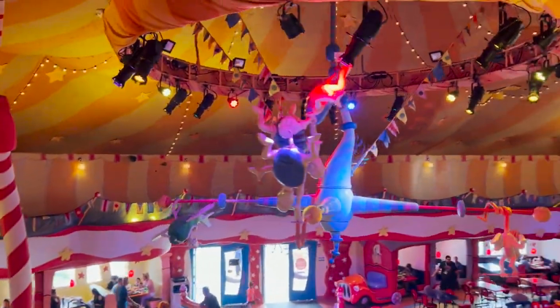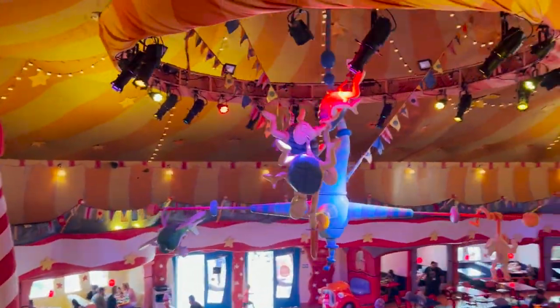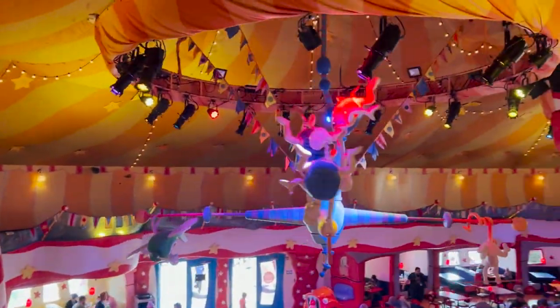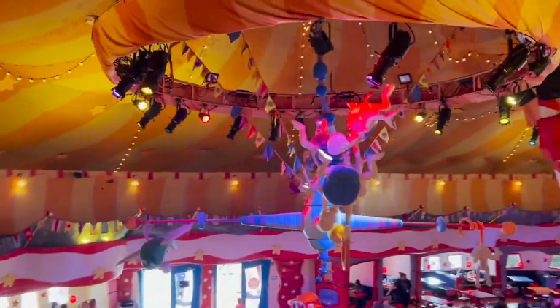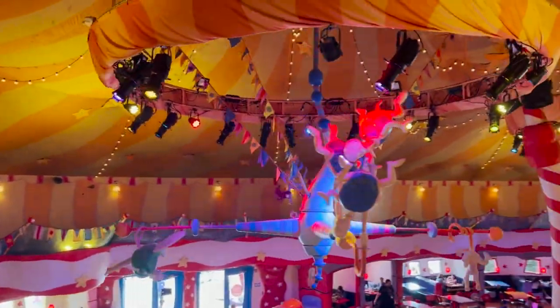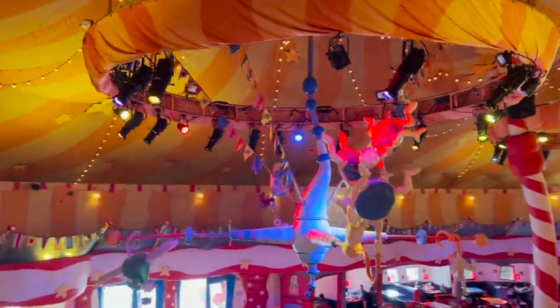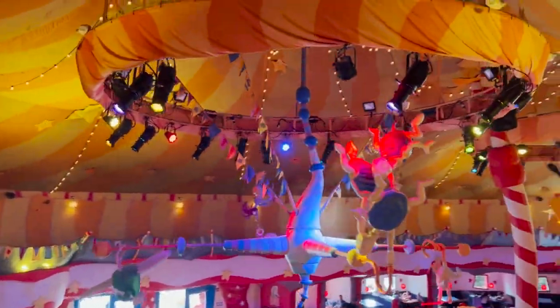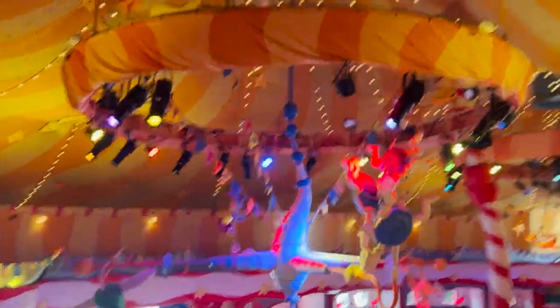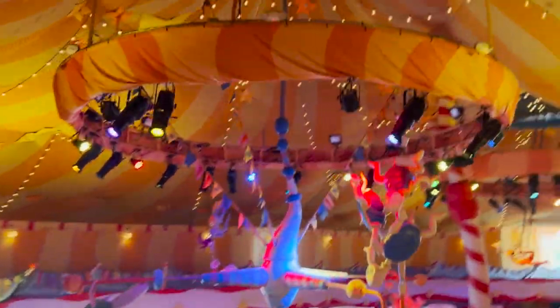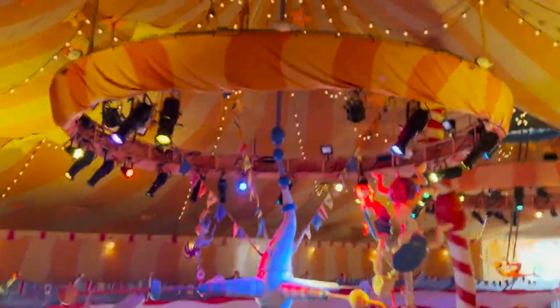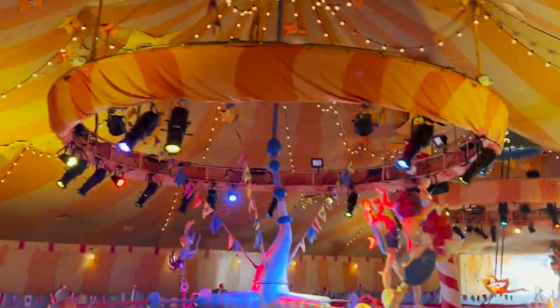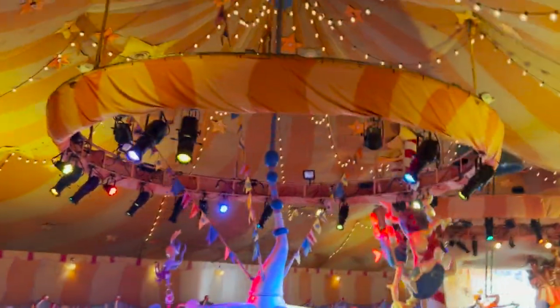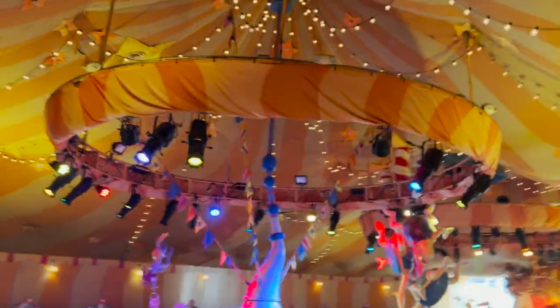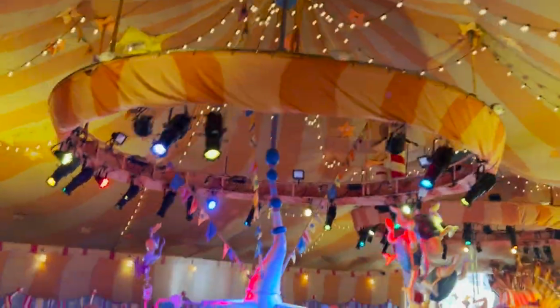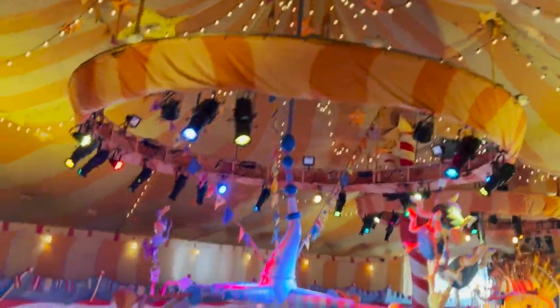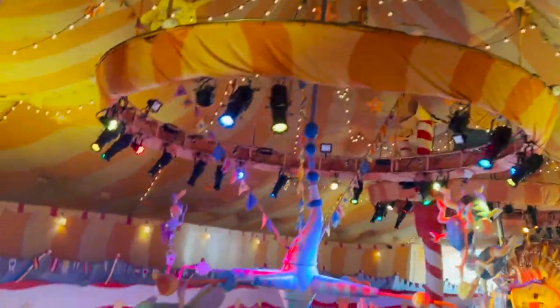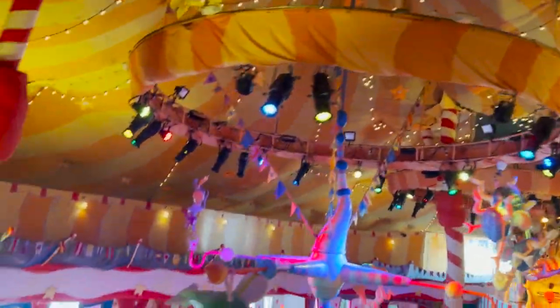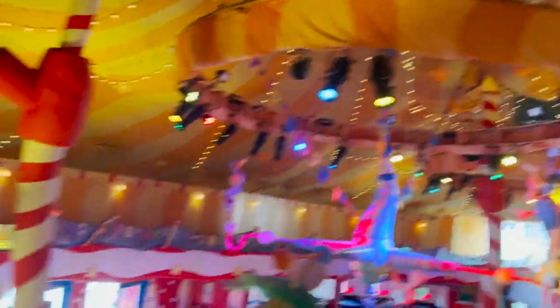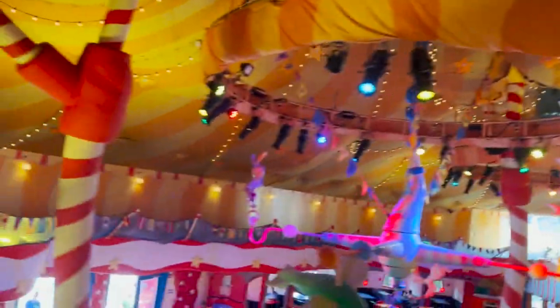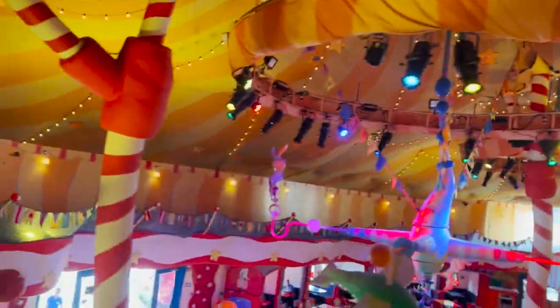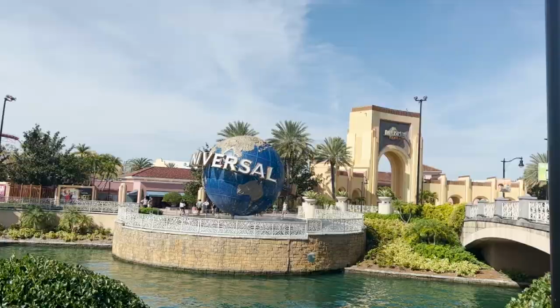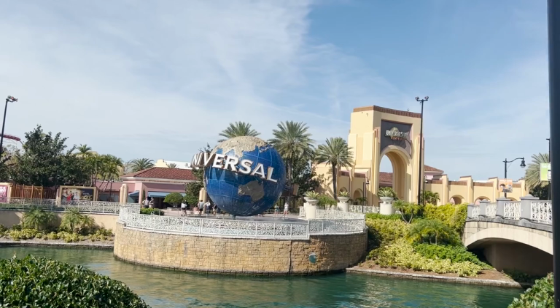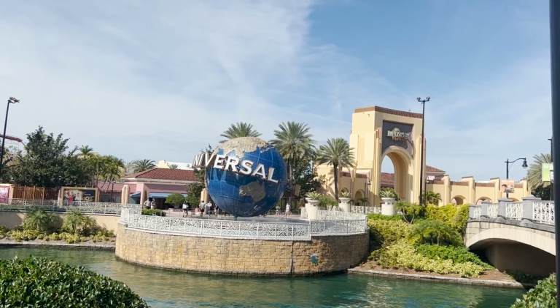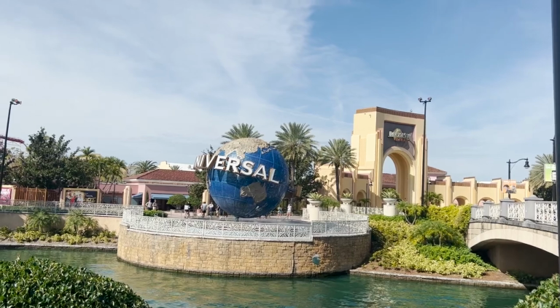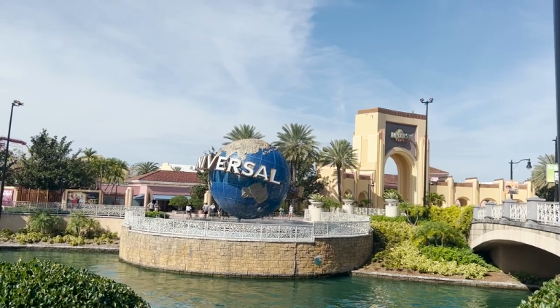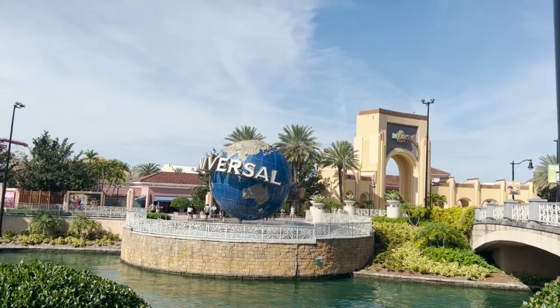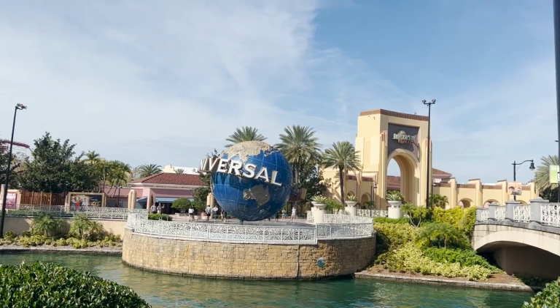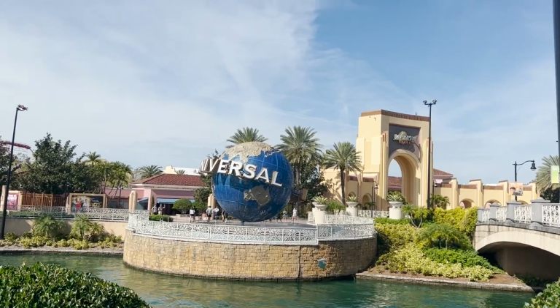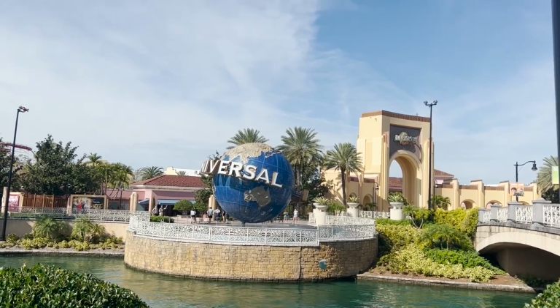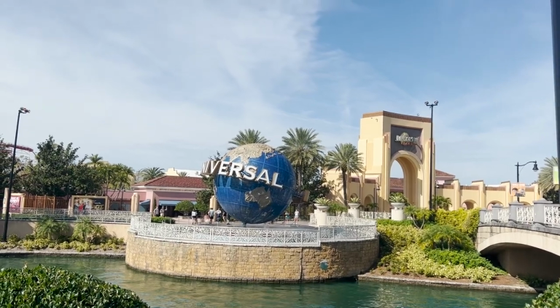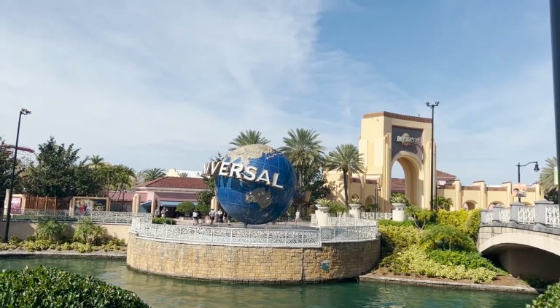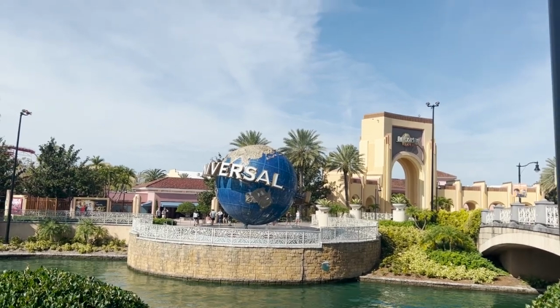If you're interested in the Halloween Horror Nights vacation package, just make sure you look at all of your options.